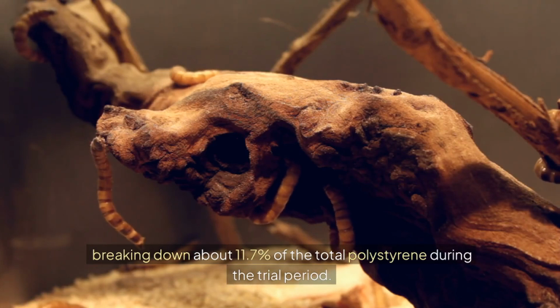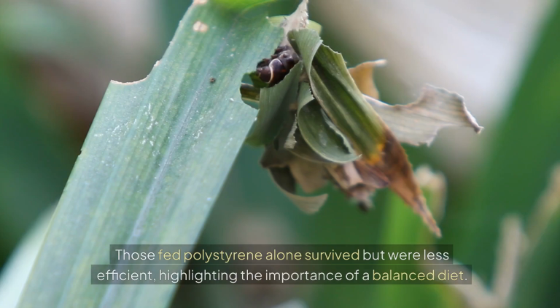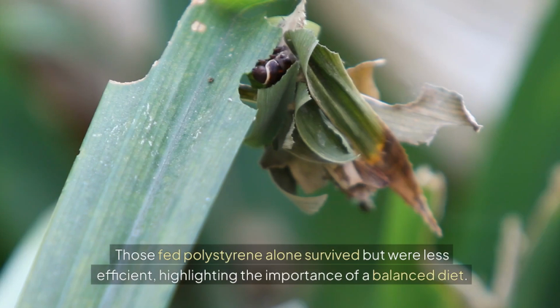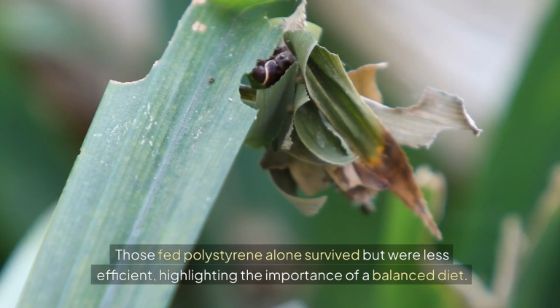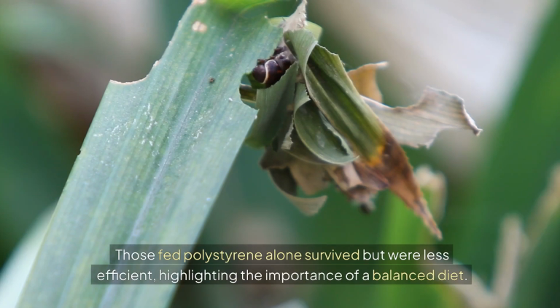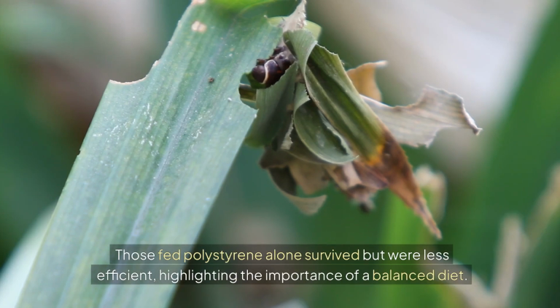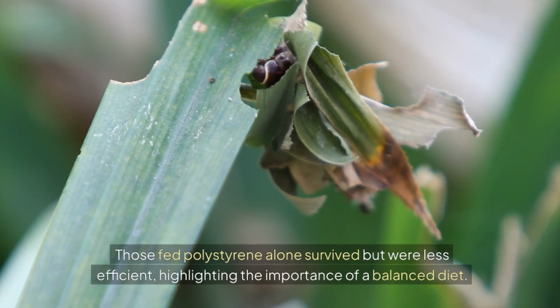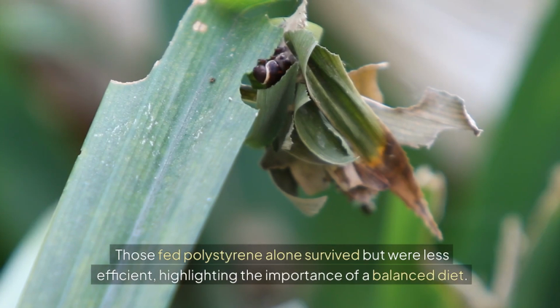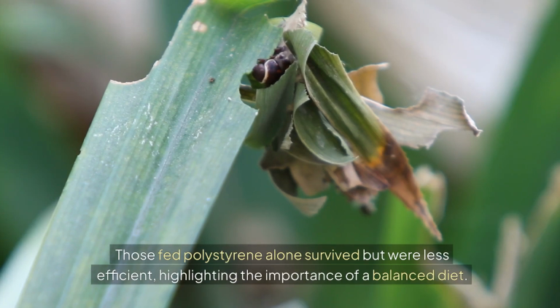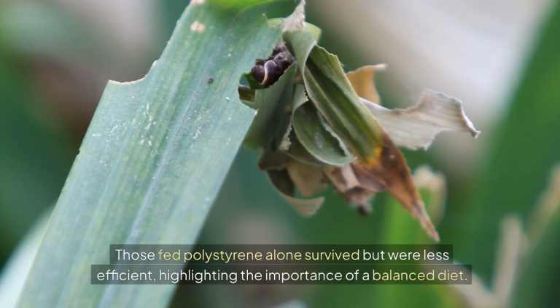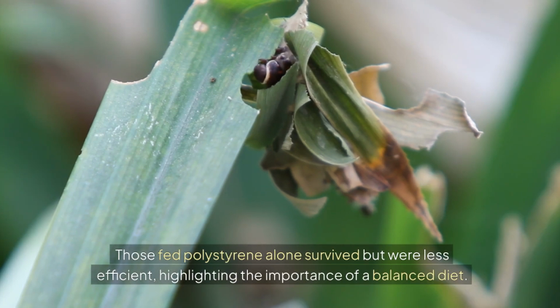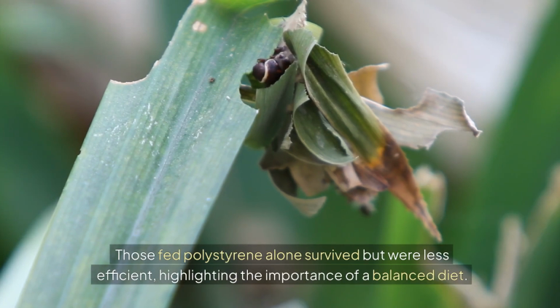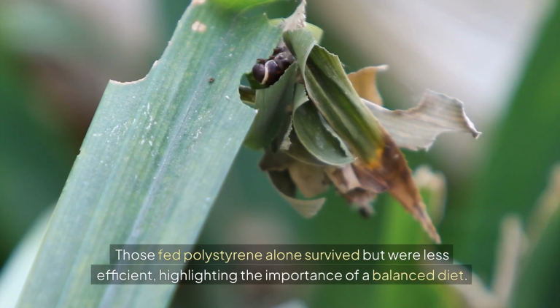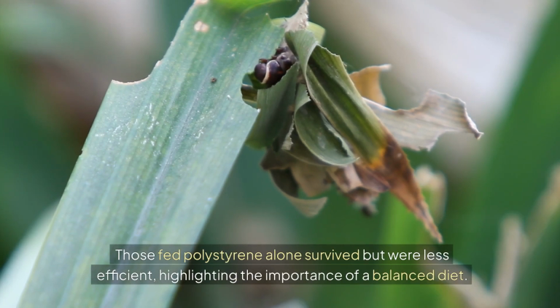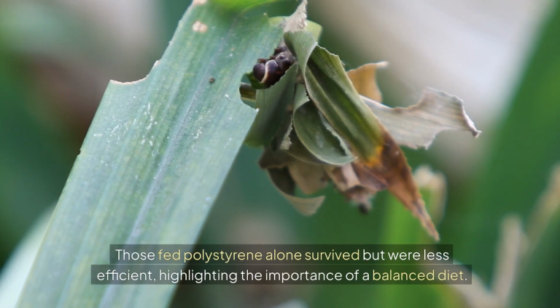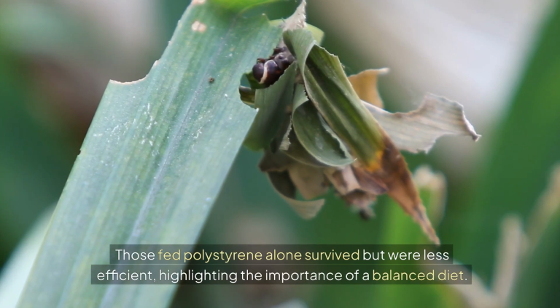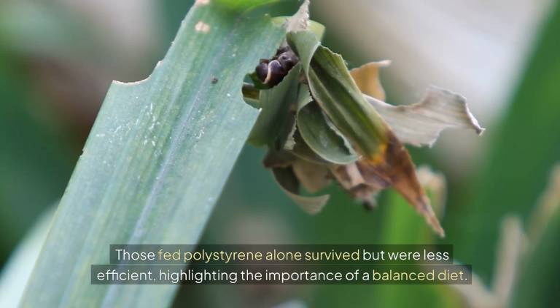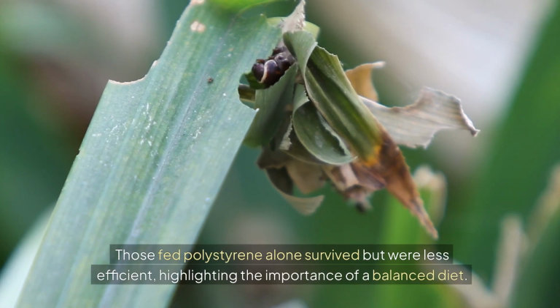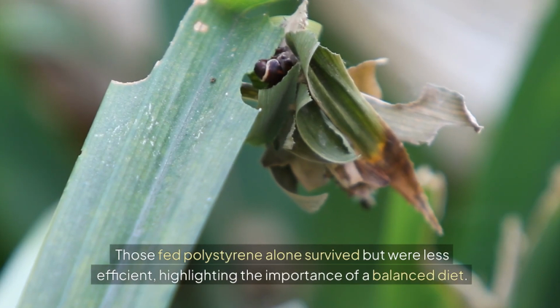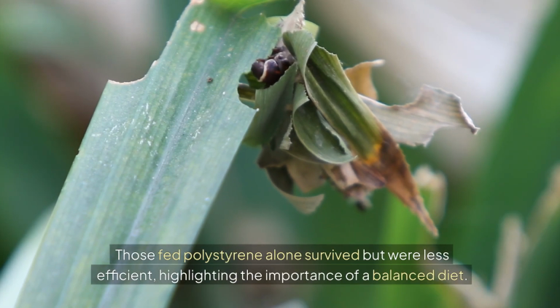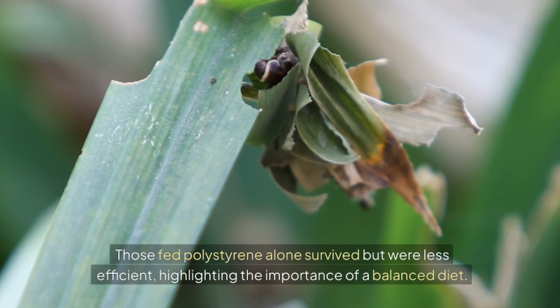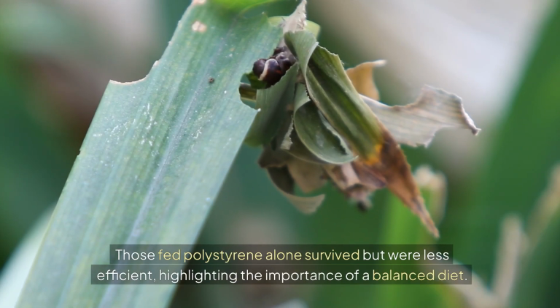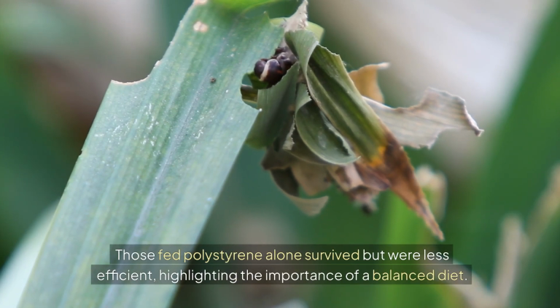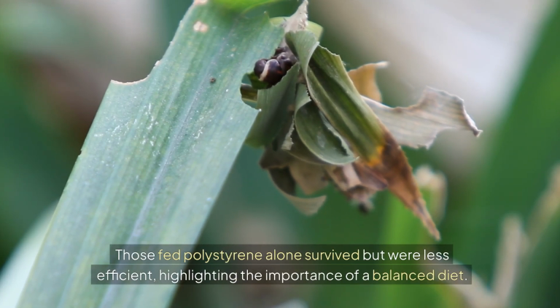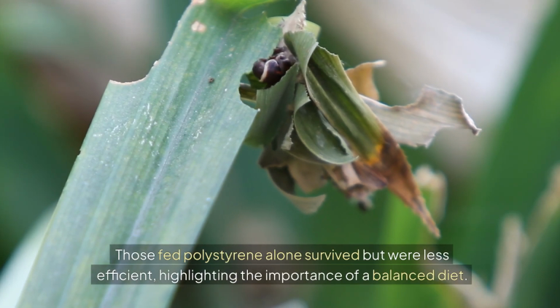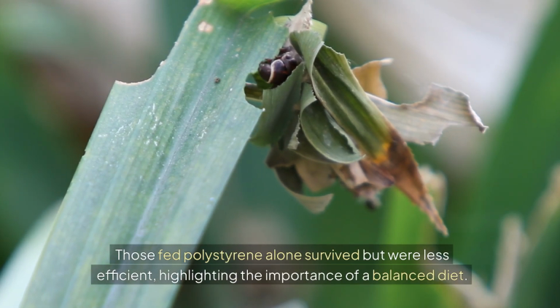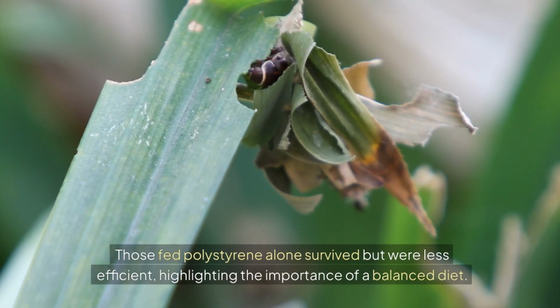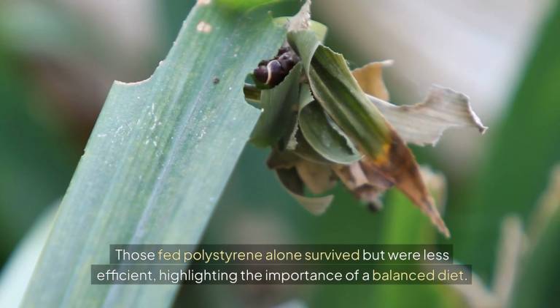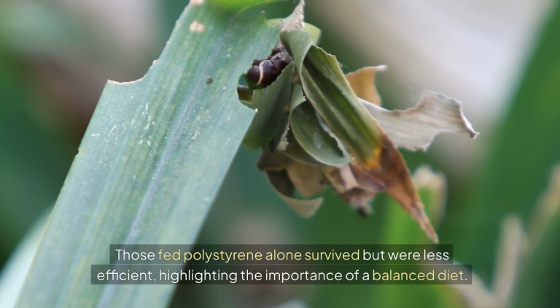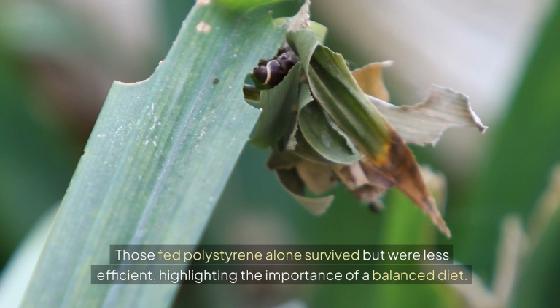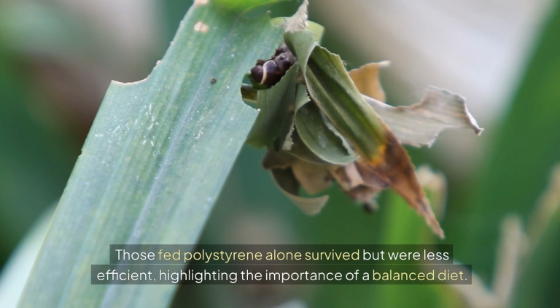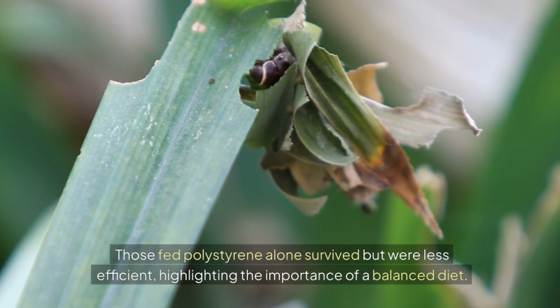Those fed polystyrene alone survived but were less efficient, highlighting the importance of a balanced diet.